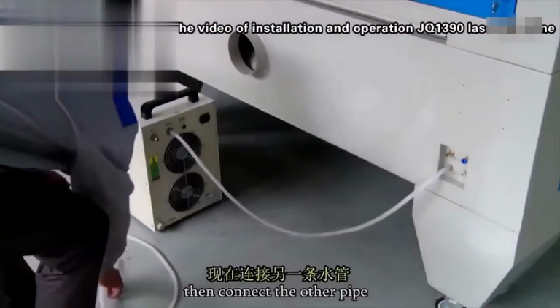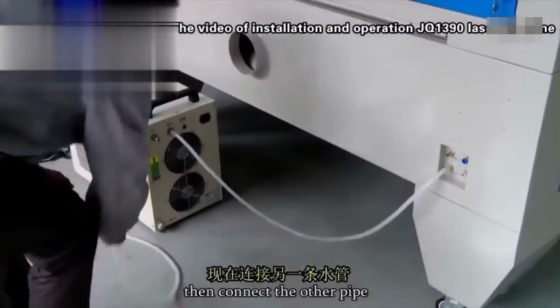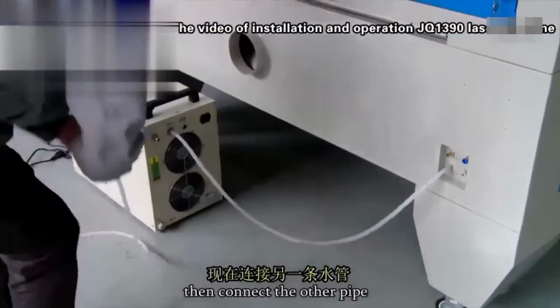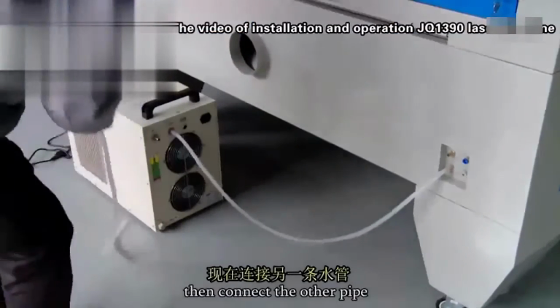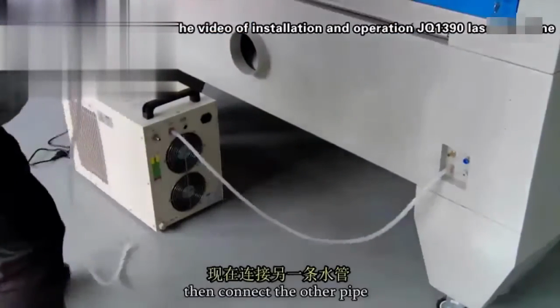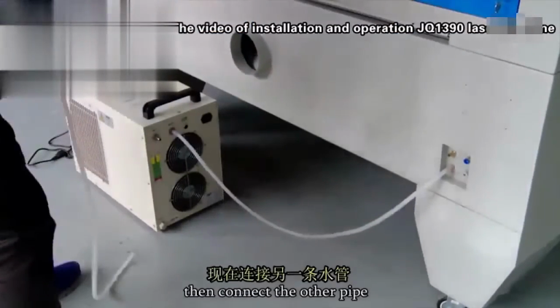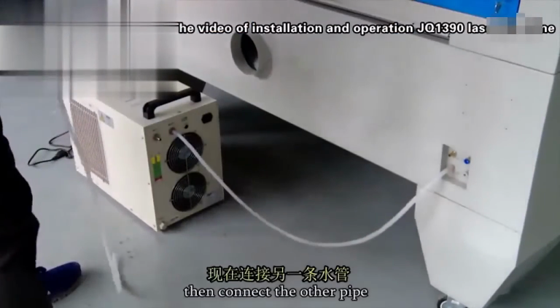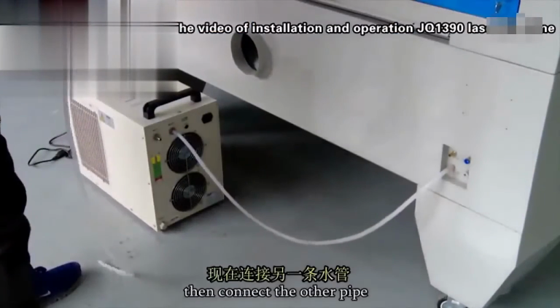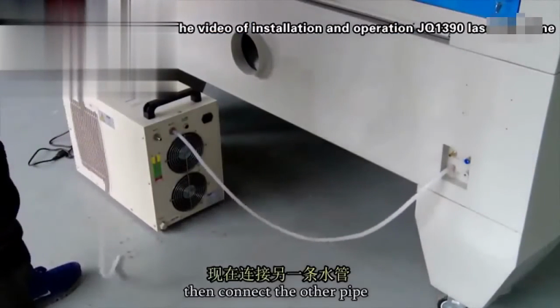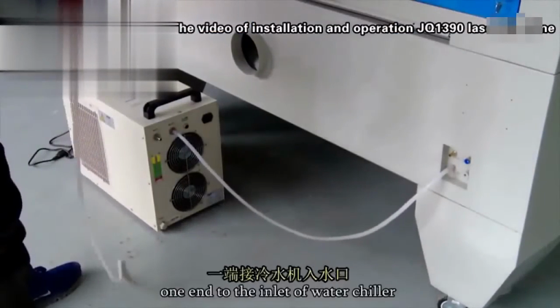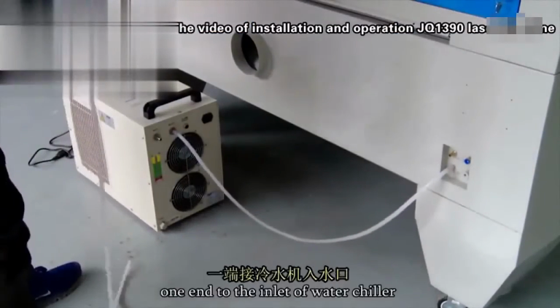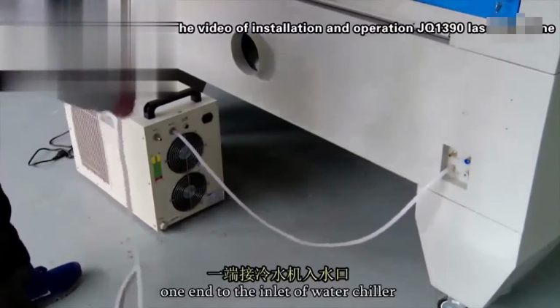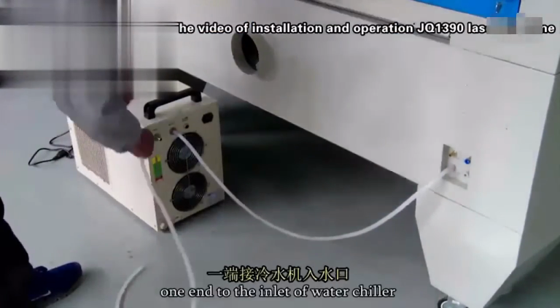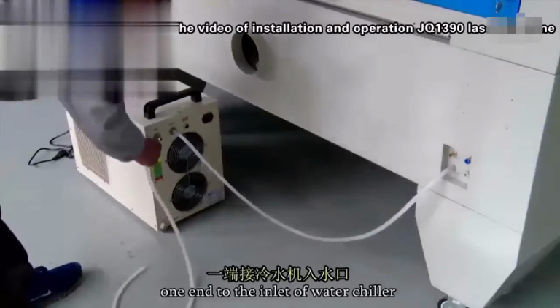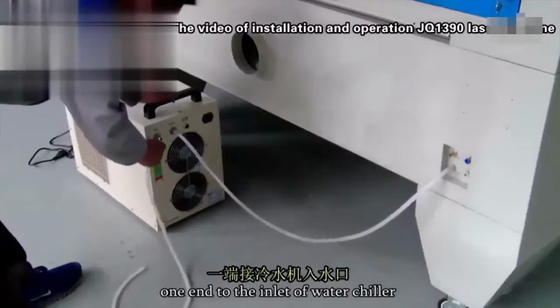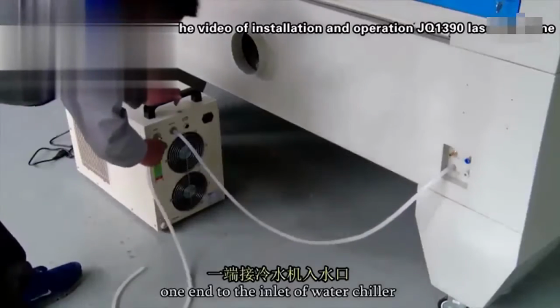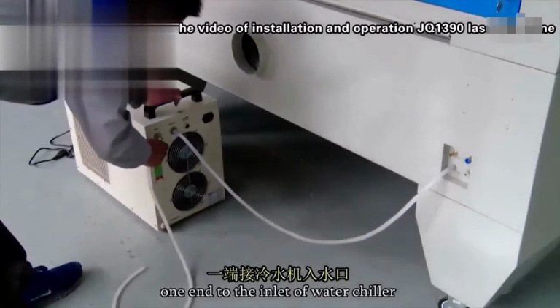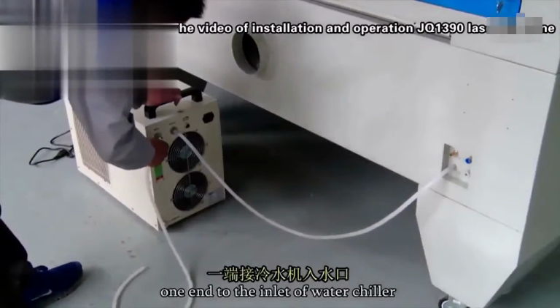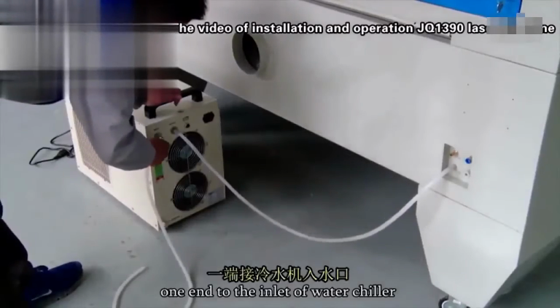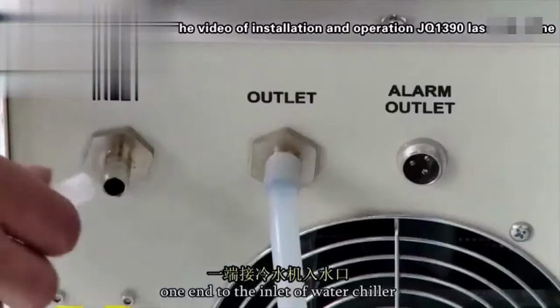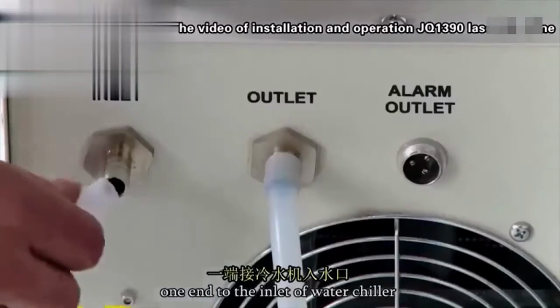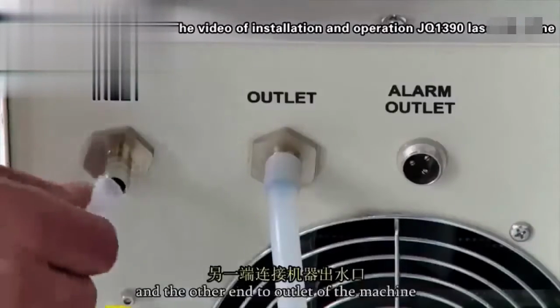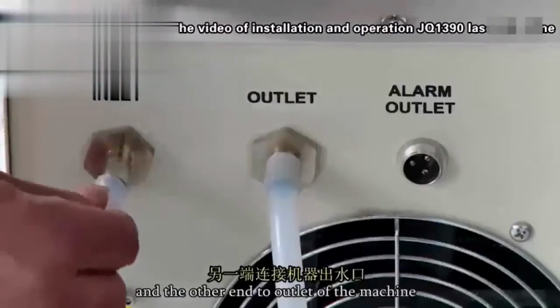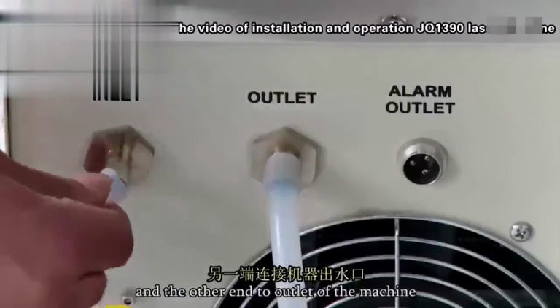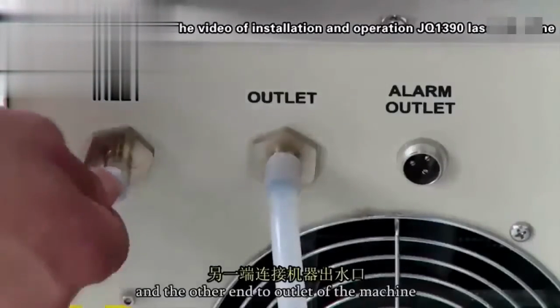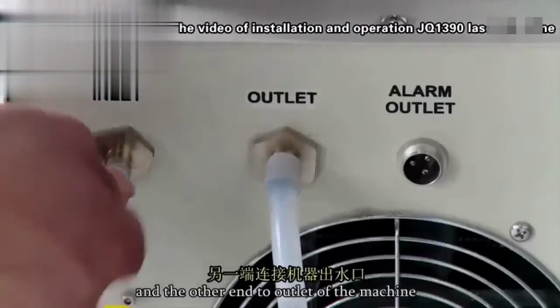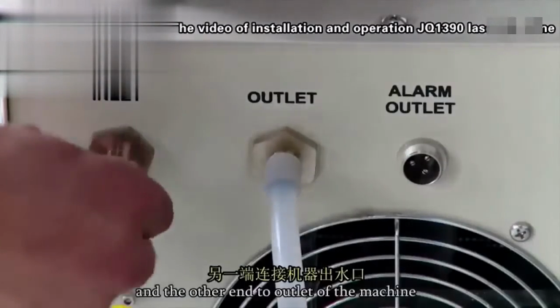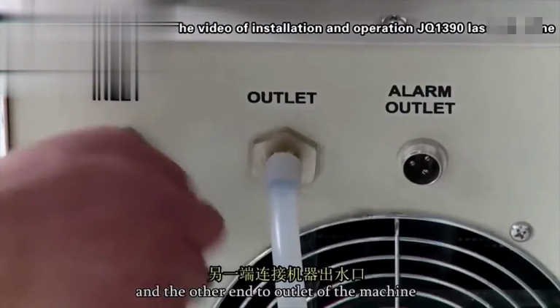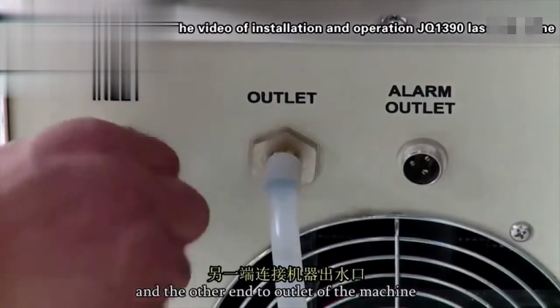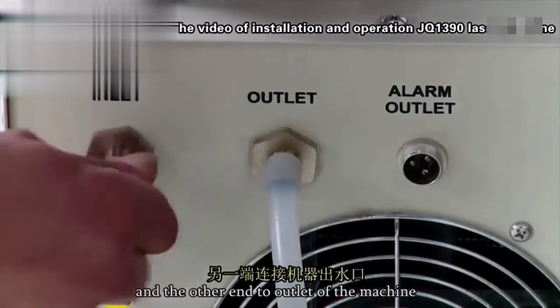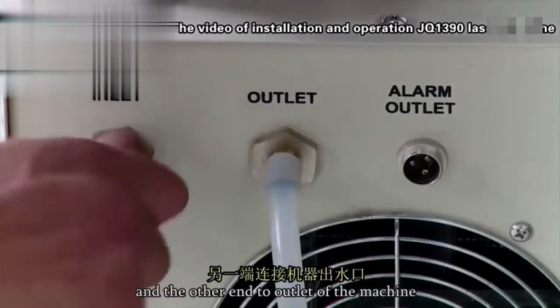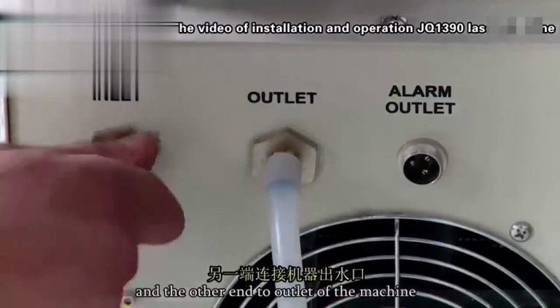Then connect the other pipe — one end to the inlet of the water chiller, and the other end to the outlet of the machine.